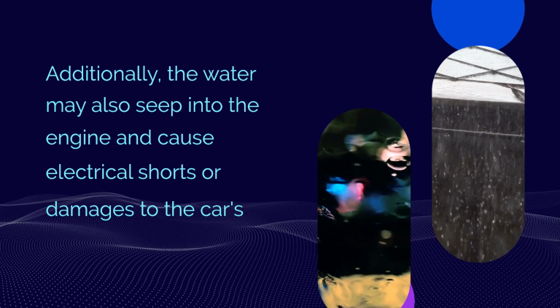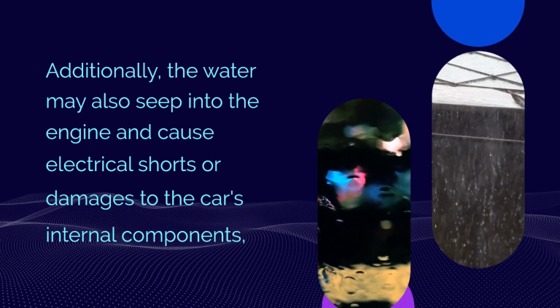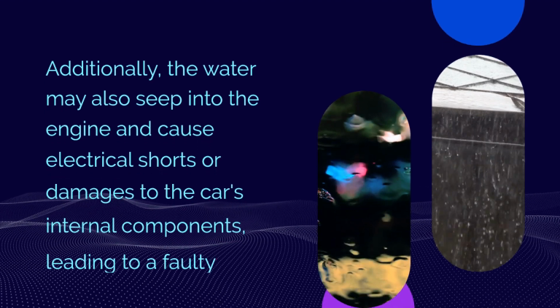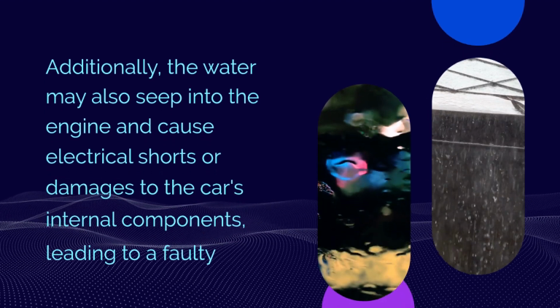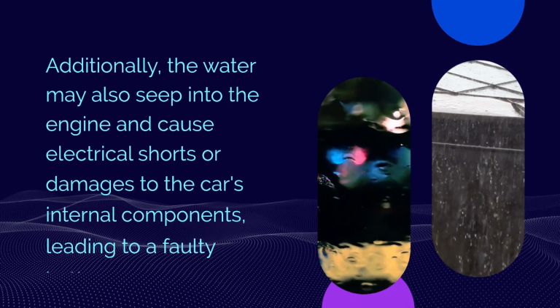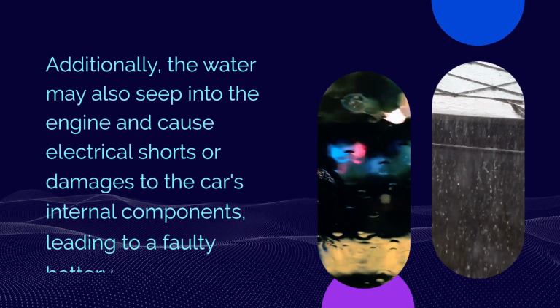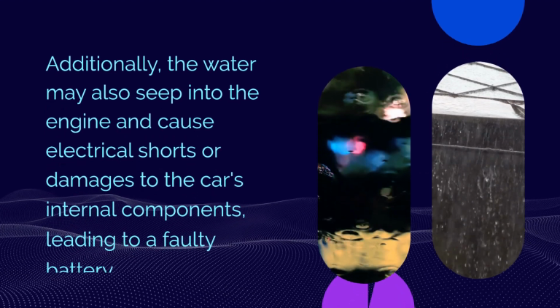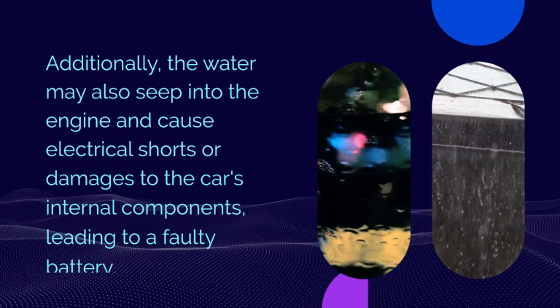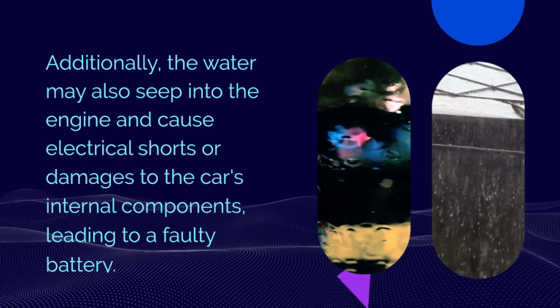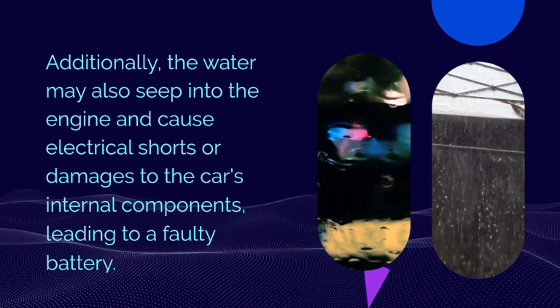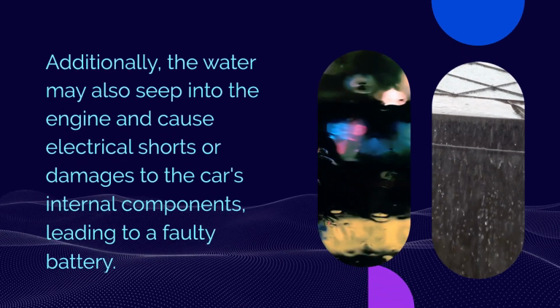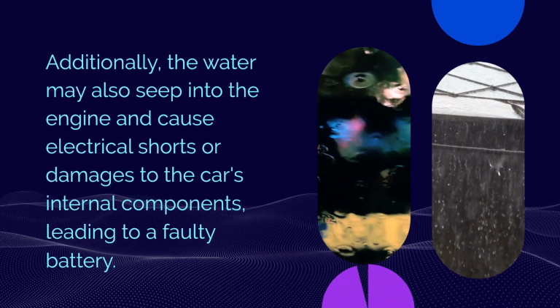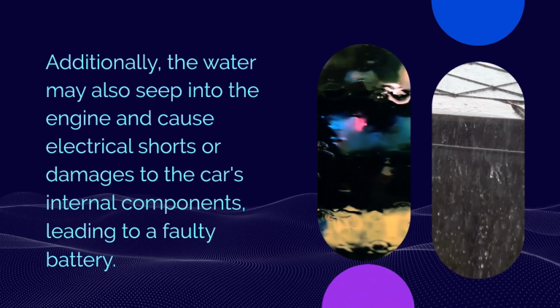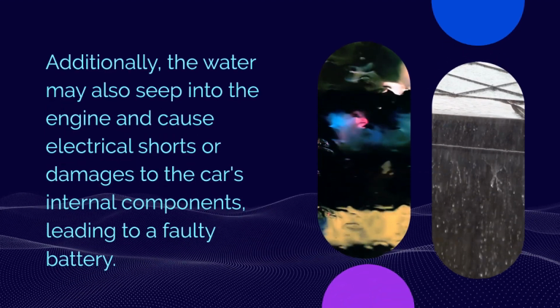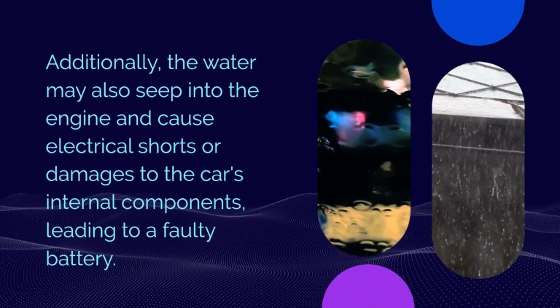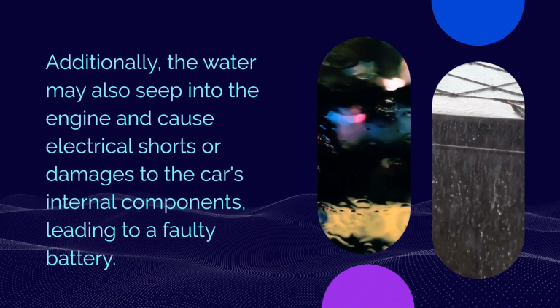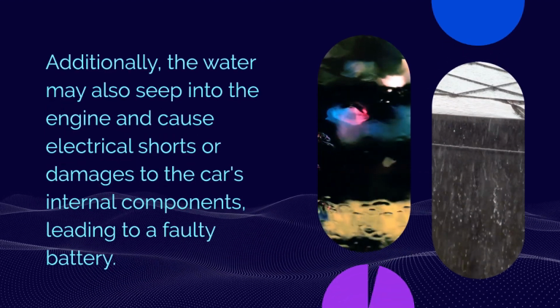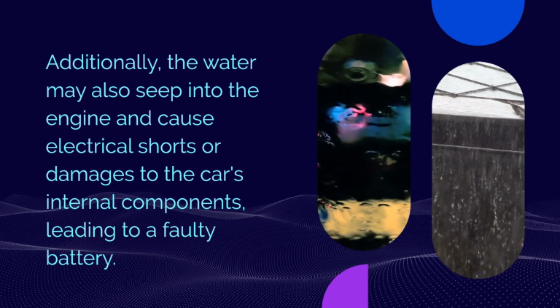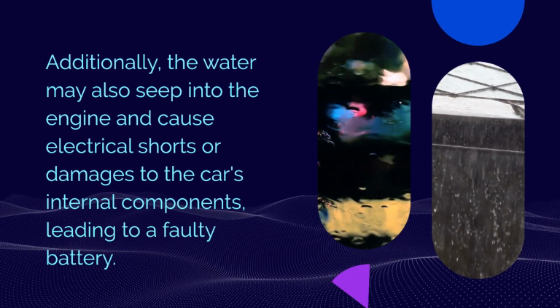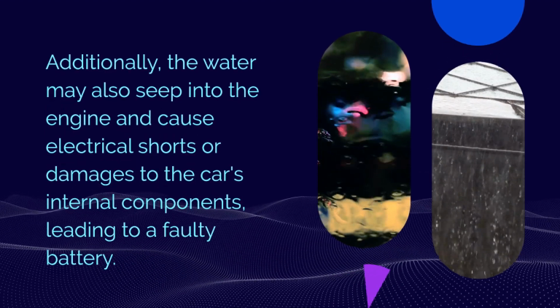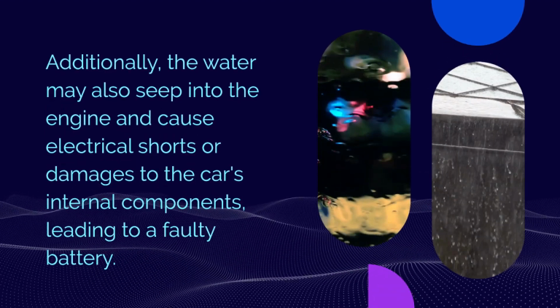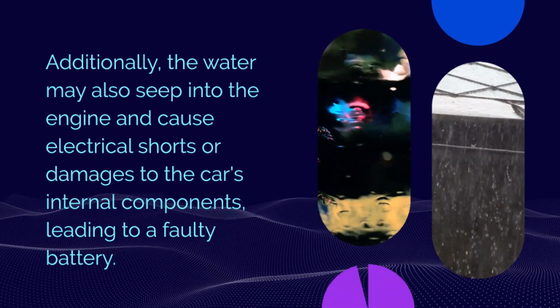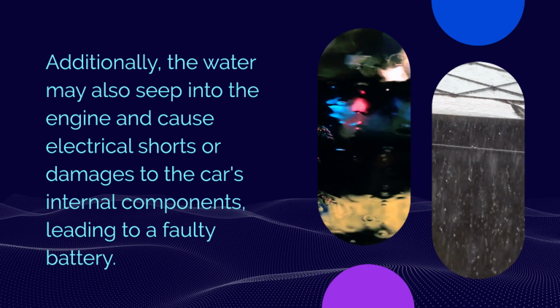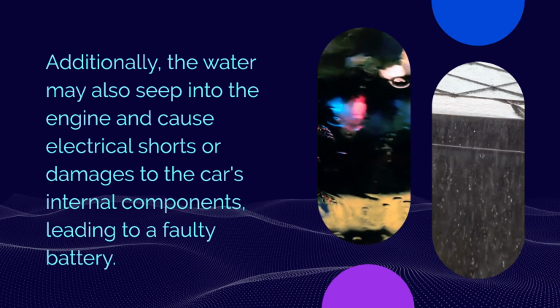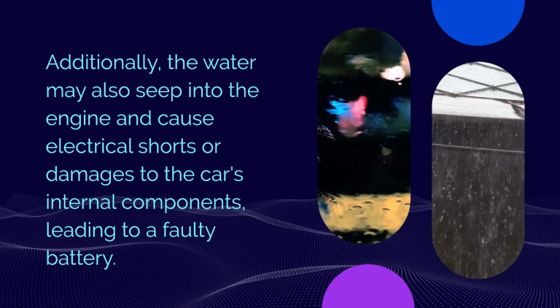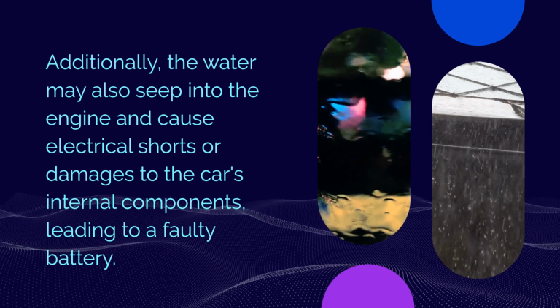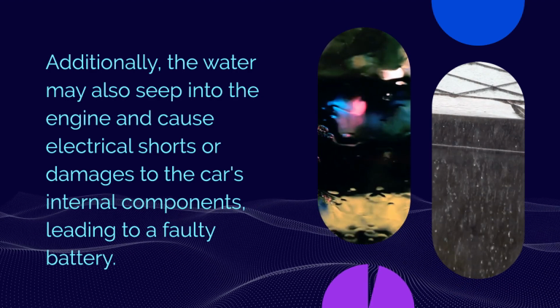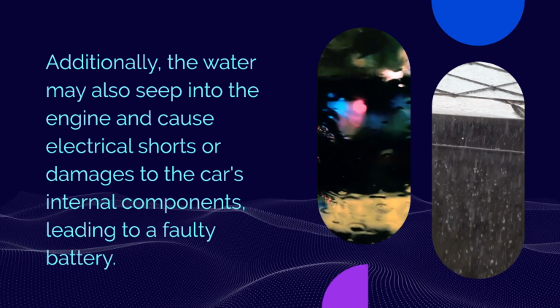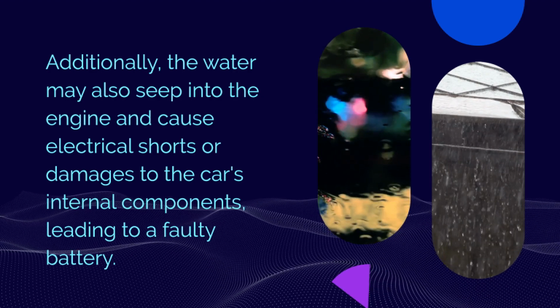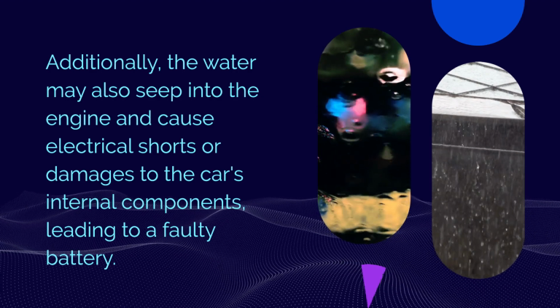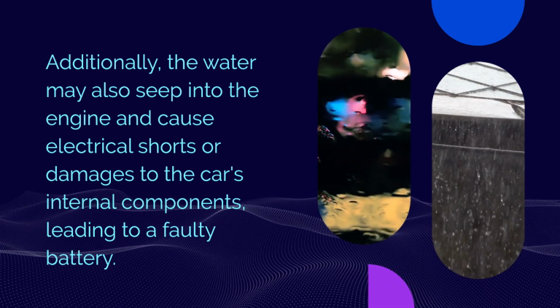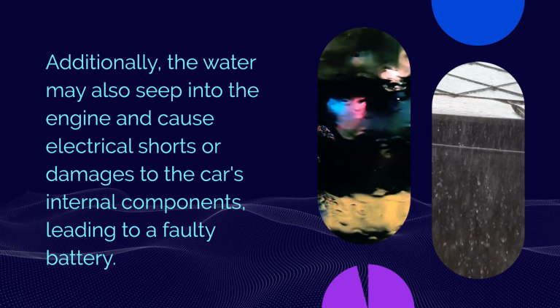Additionally, the water may also seep into the engine and cause electrical shorts or damages to the car's internal components, leading to a faulty battery.